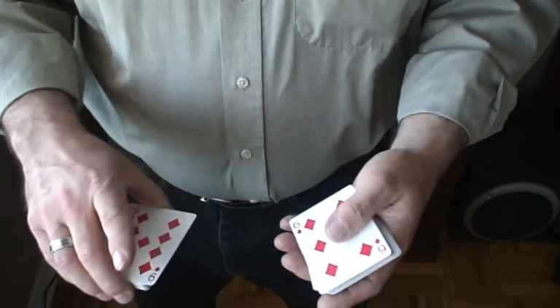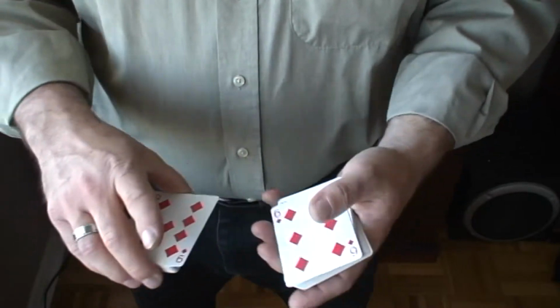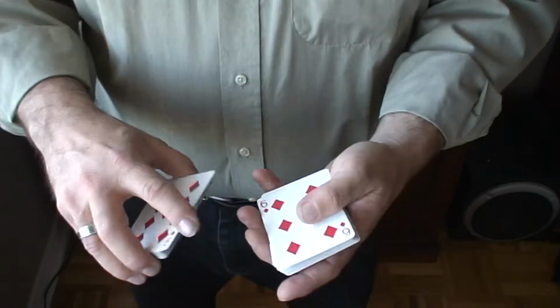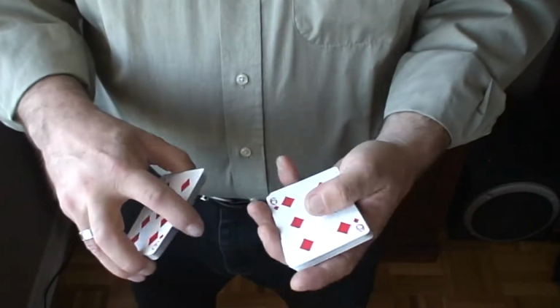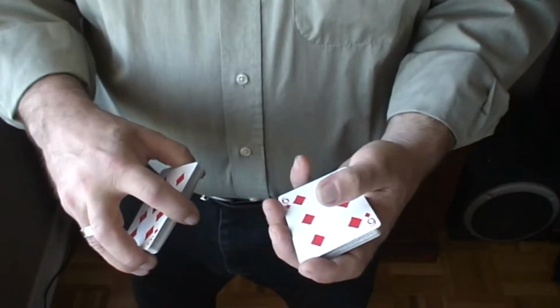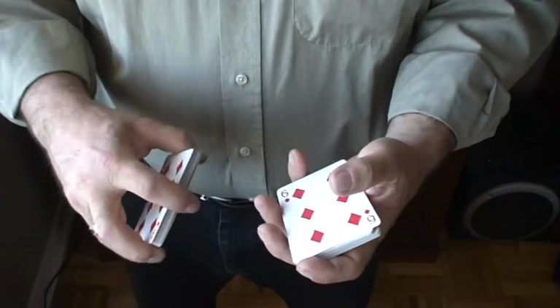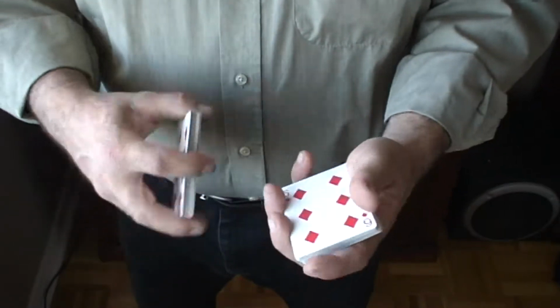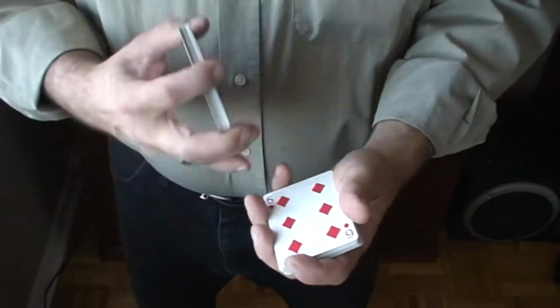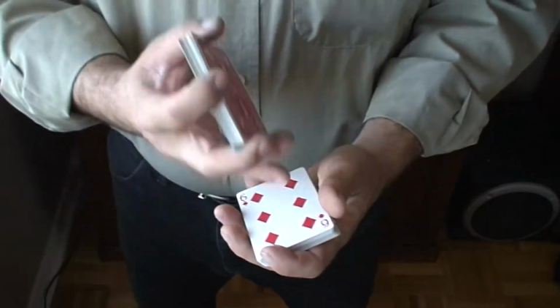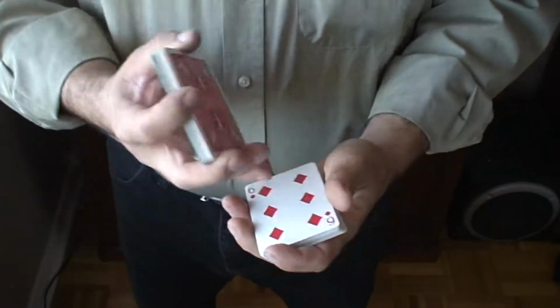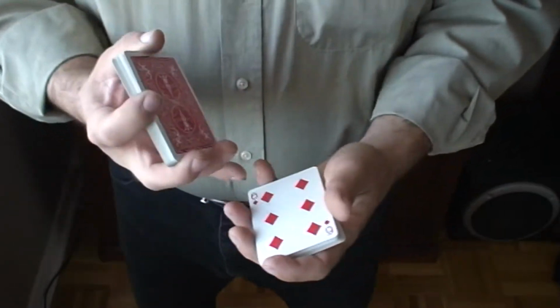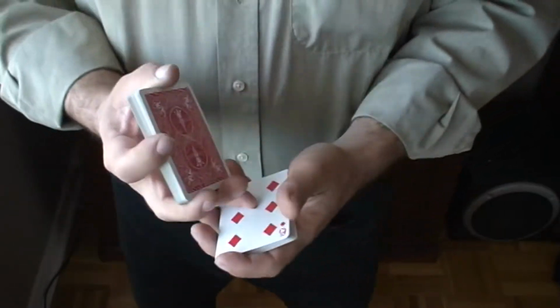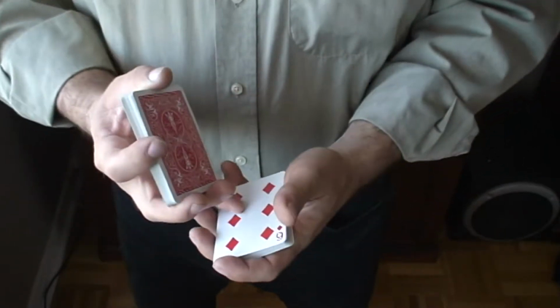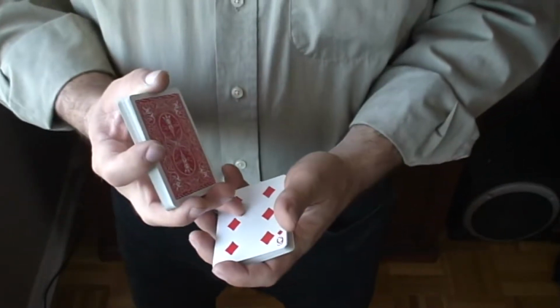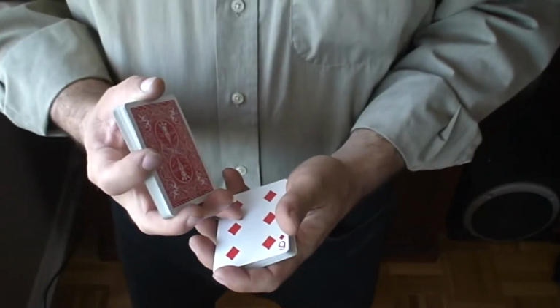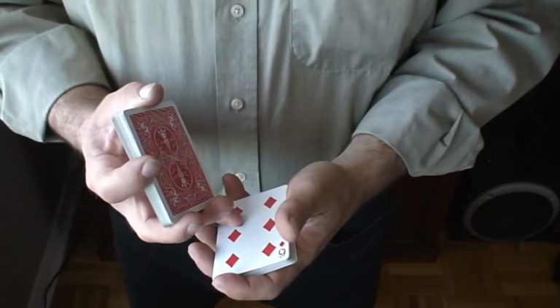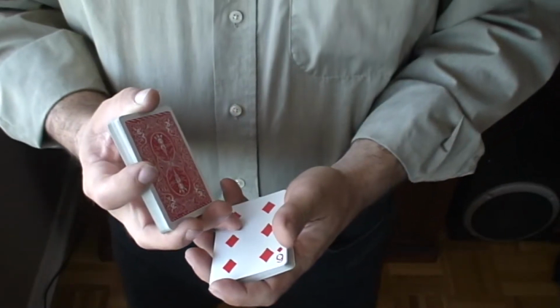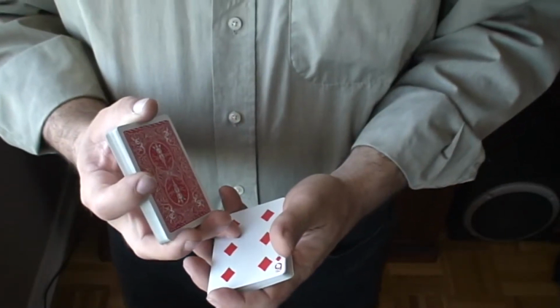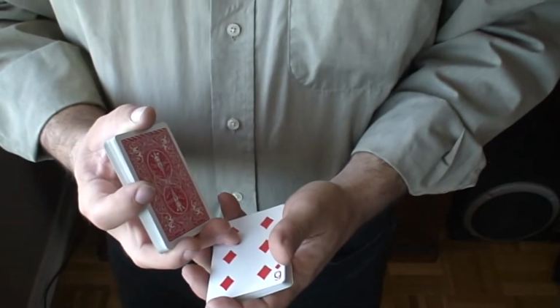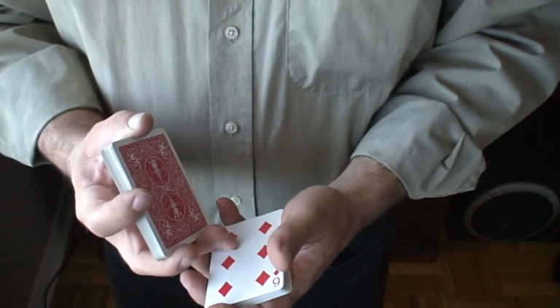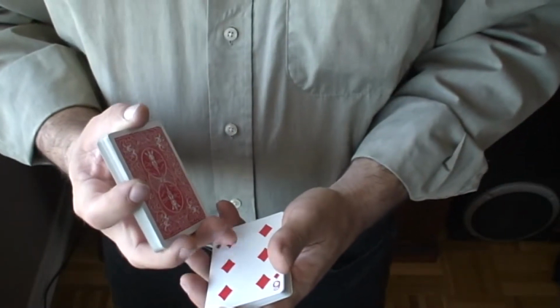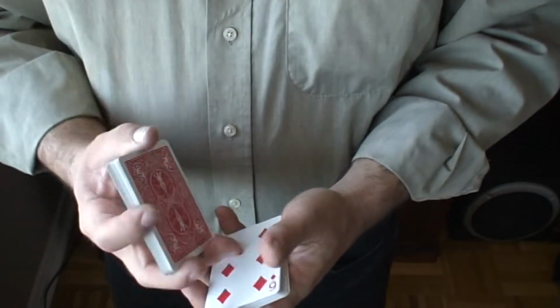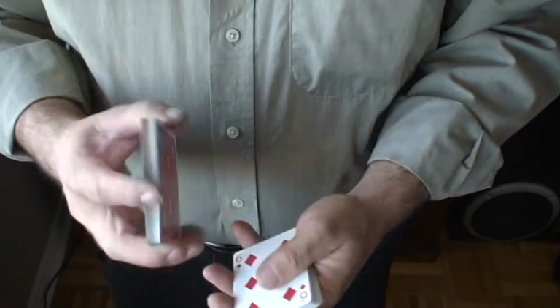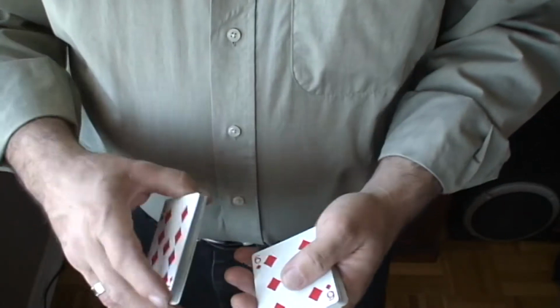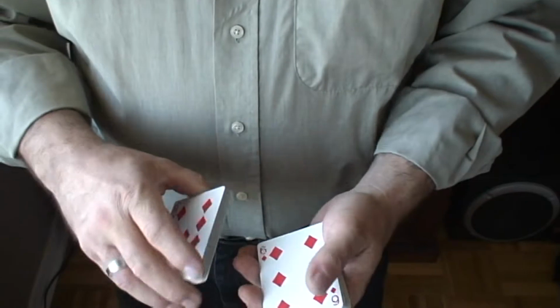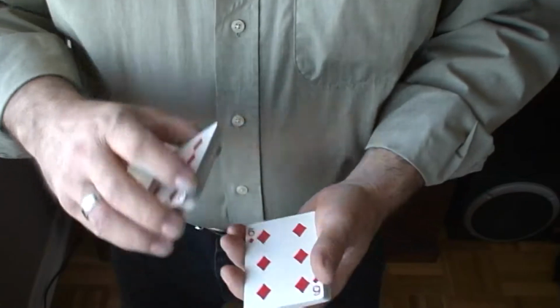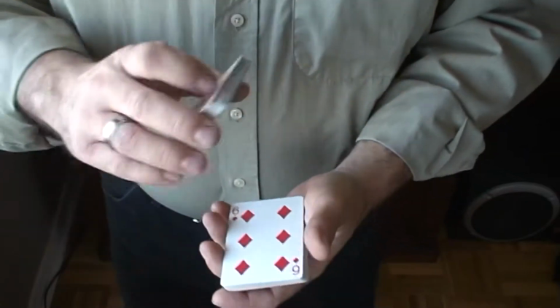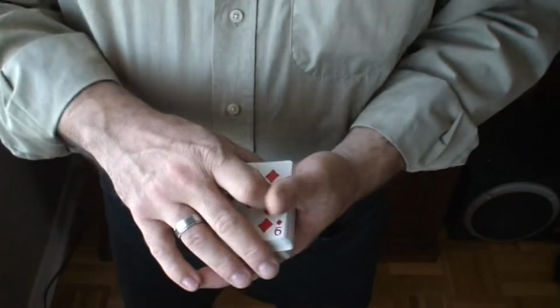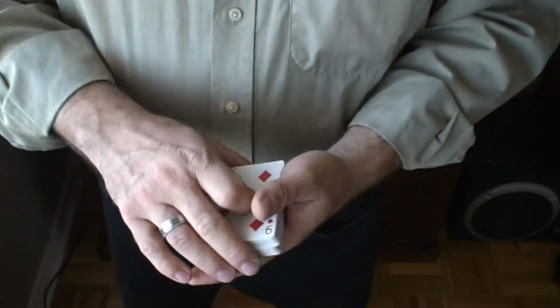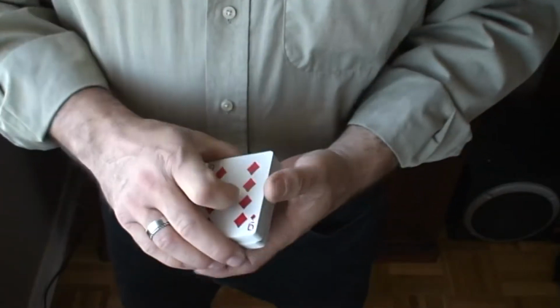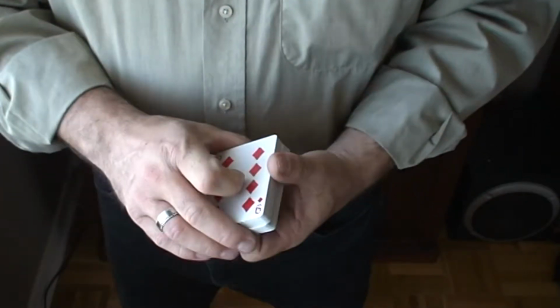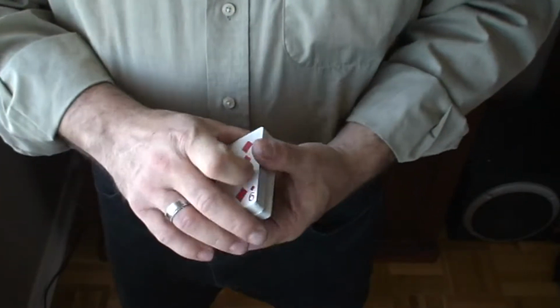Stop. Okay, you want the six of diamonds. No problem.